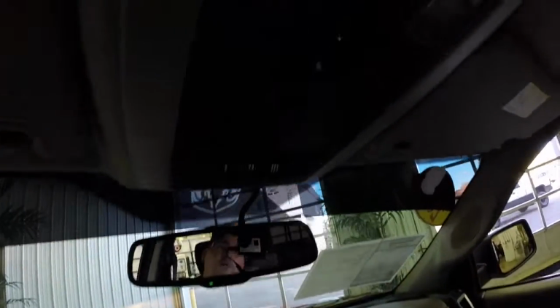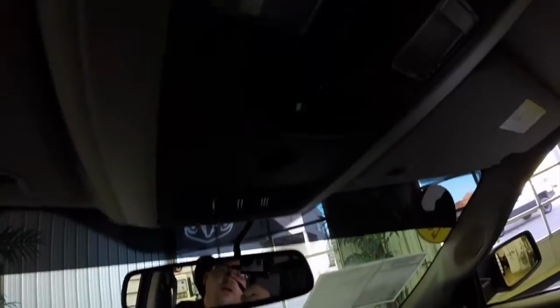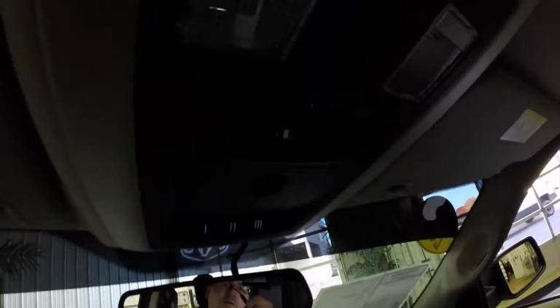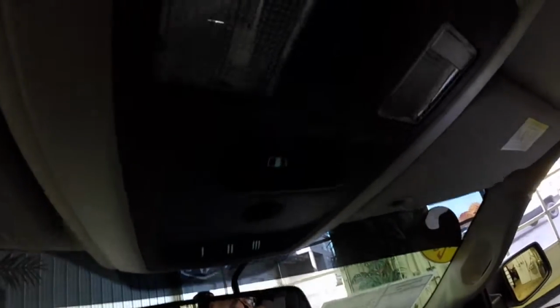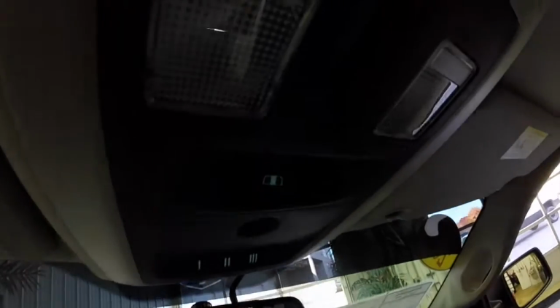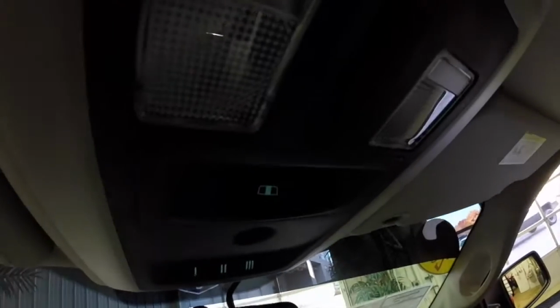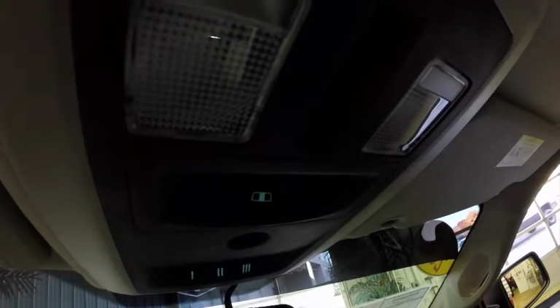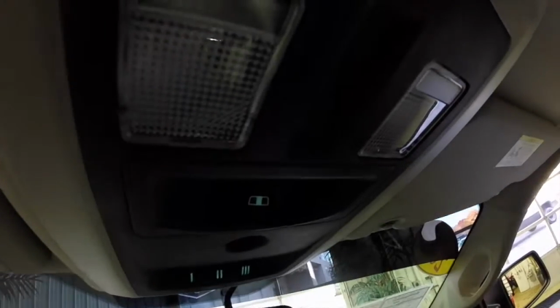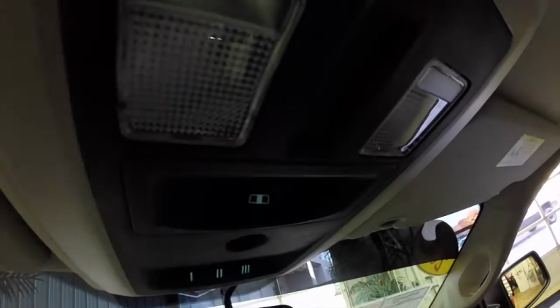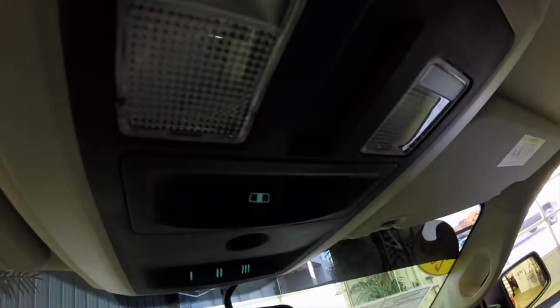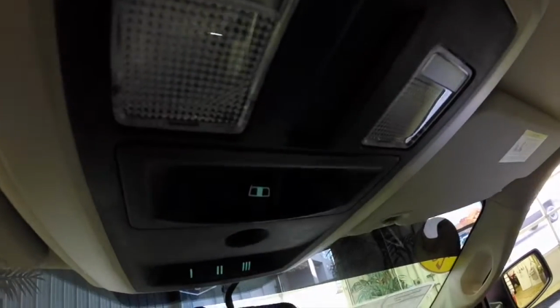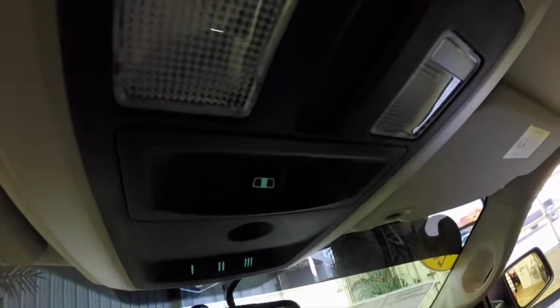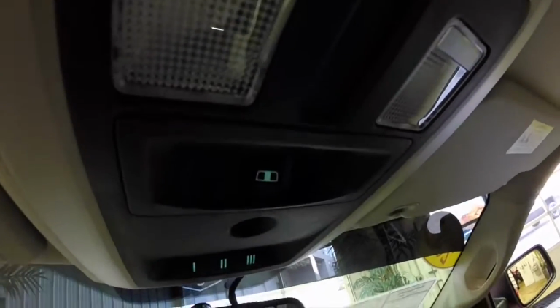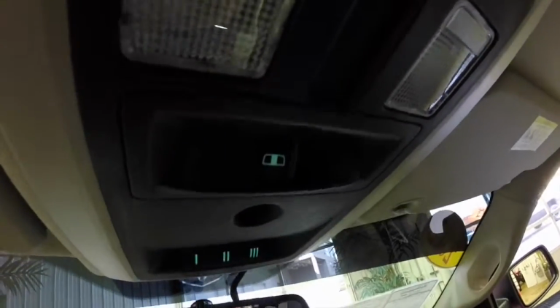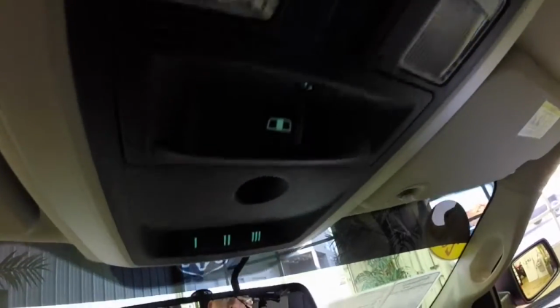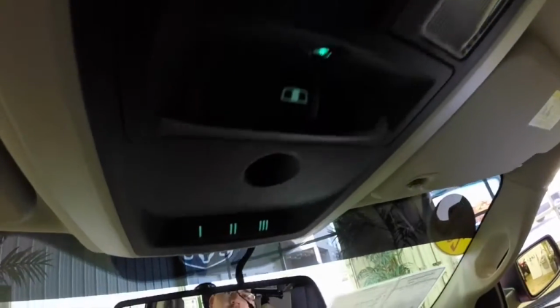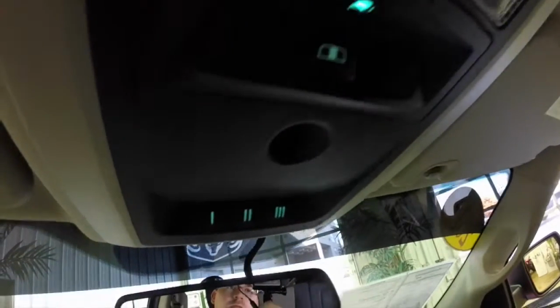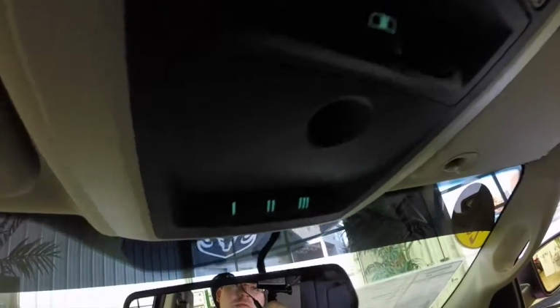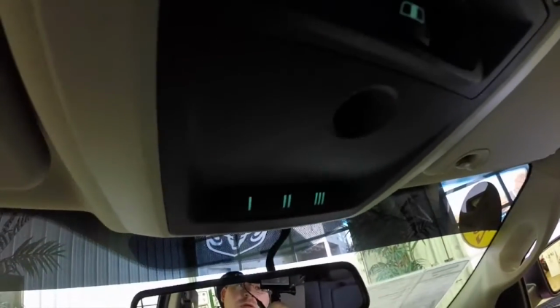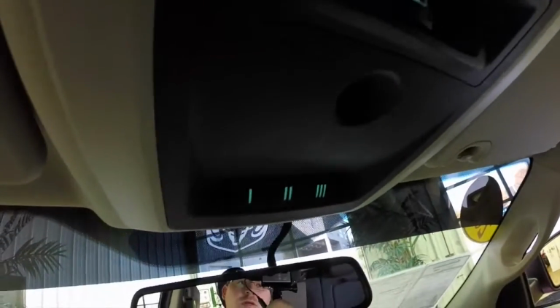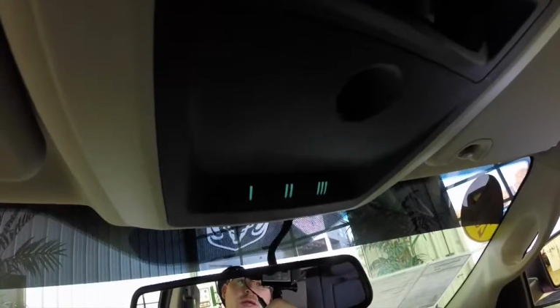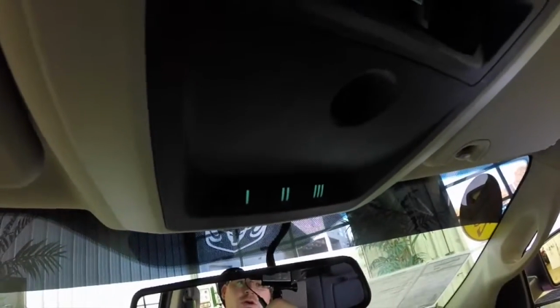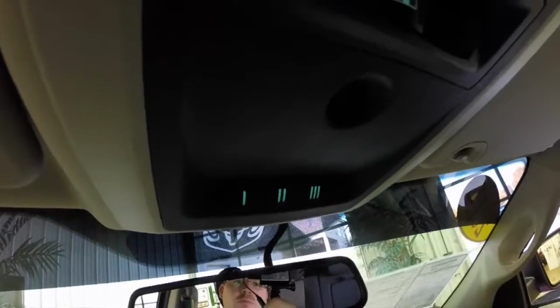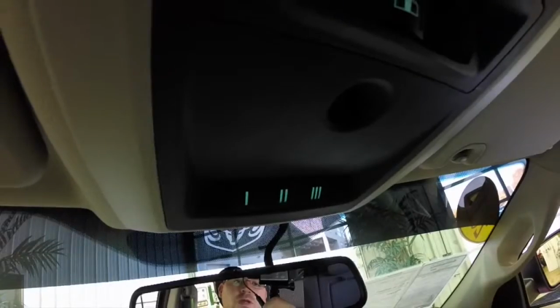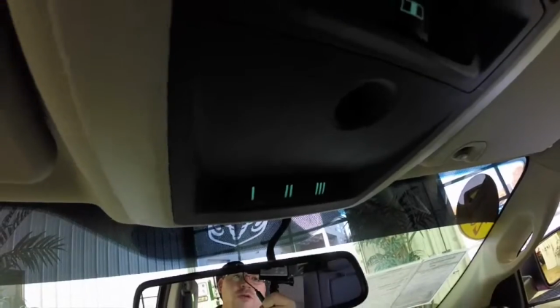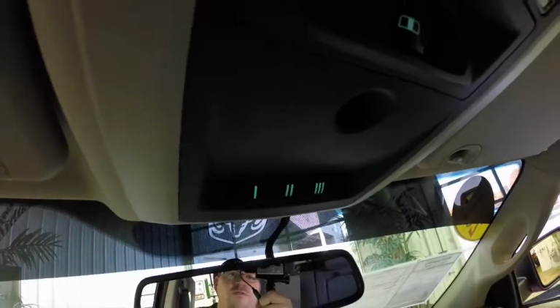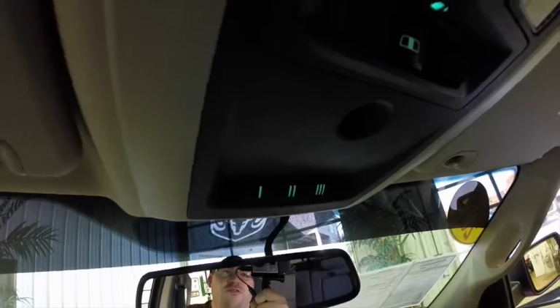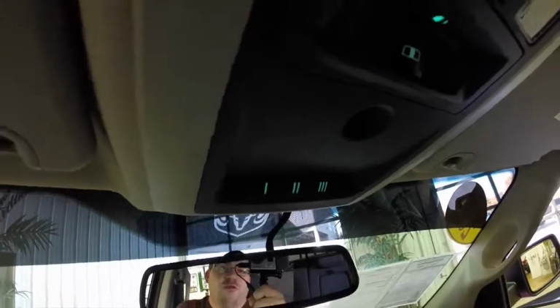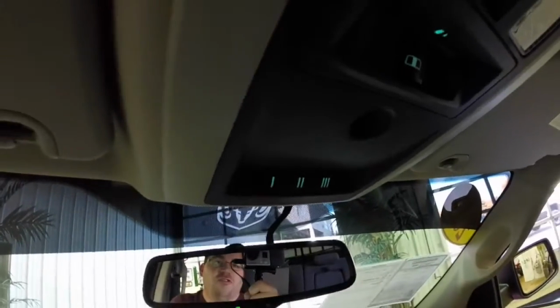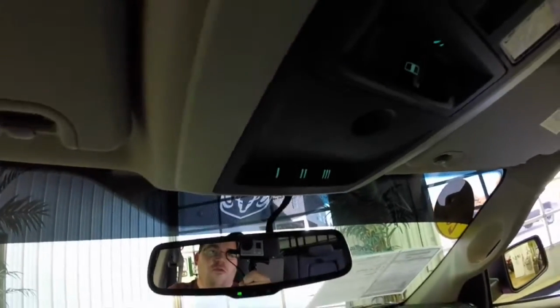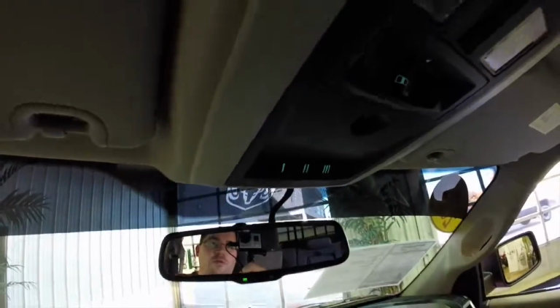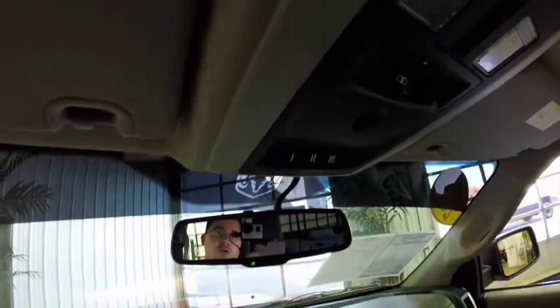Overhead, there's a button for your power sliding rear window and your HomeLink universal garage door opener.